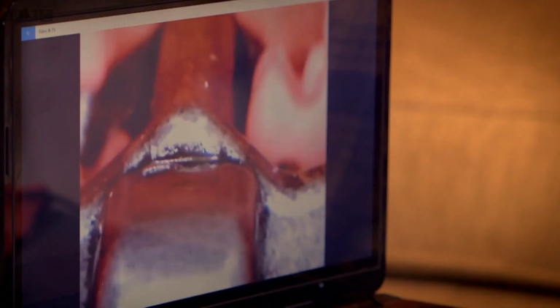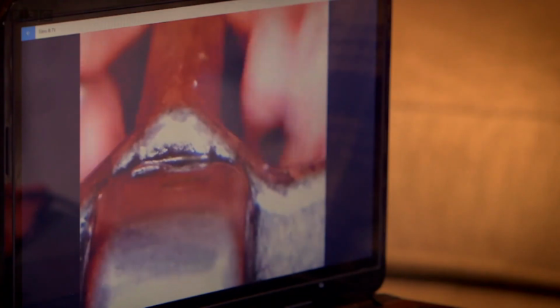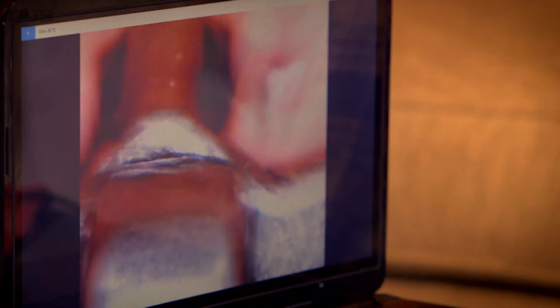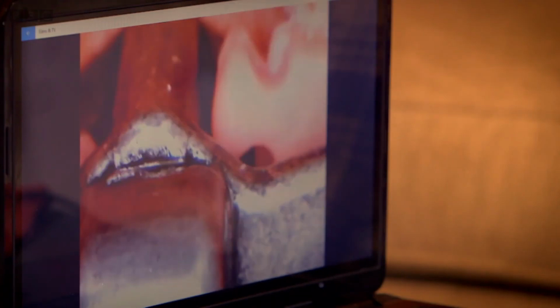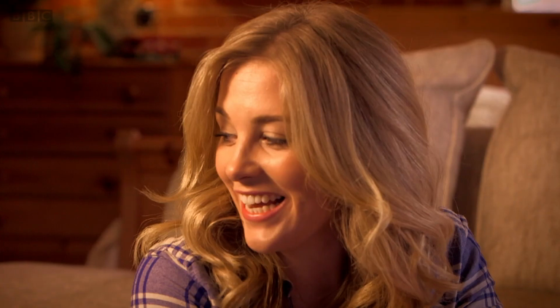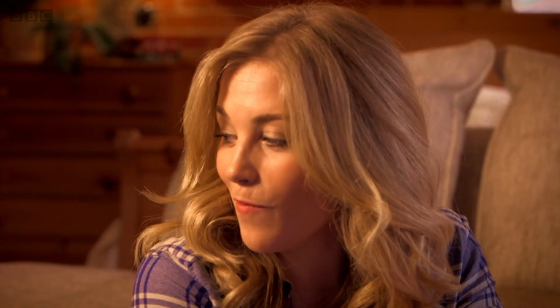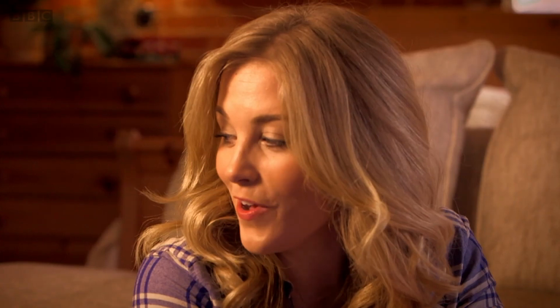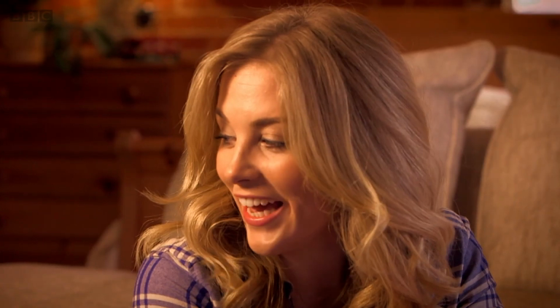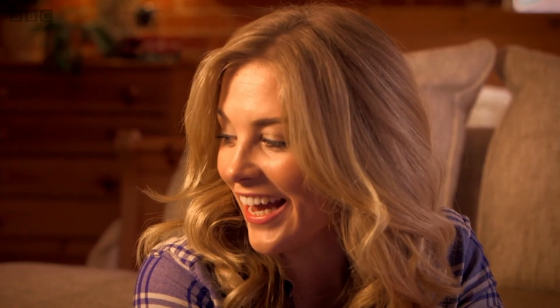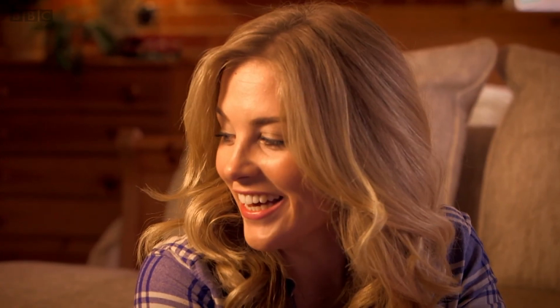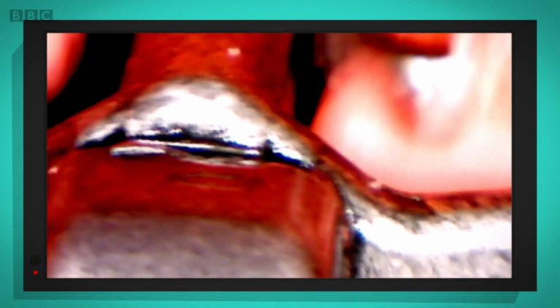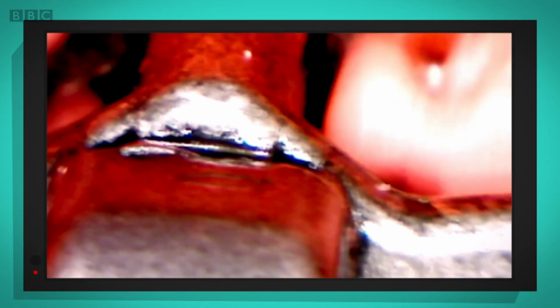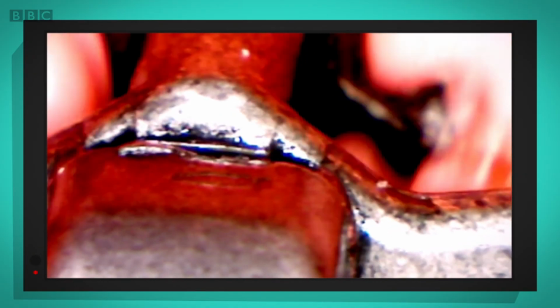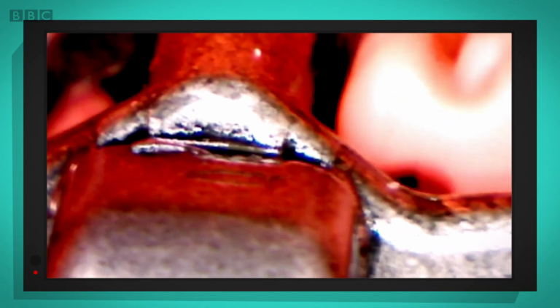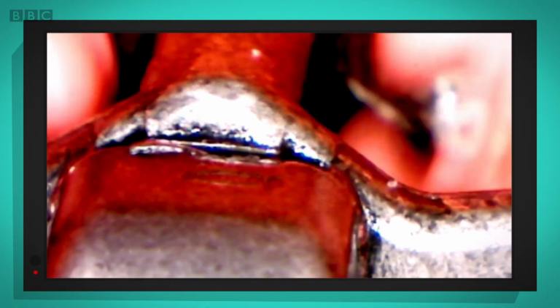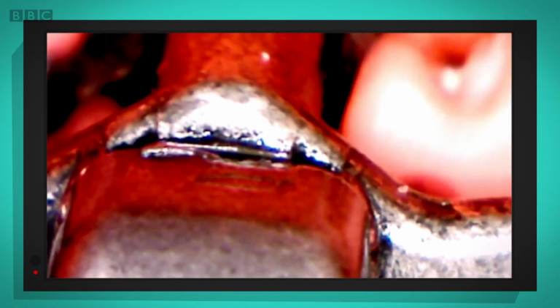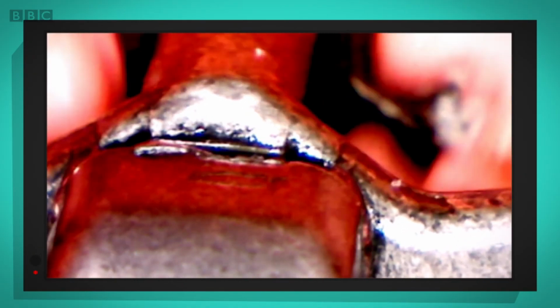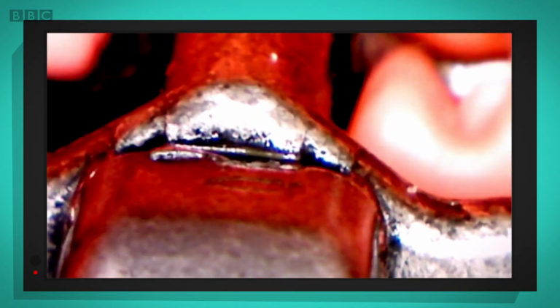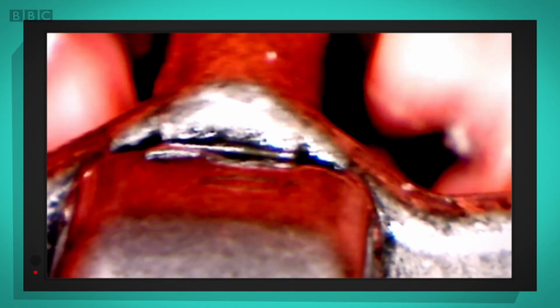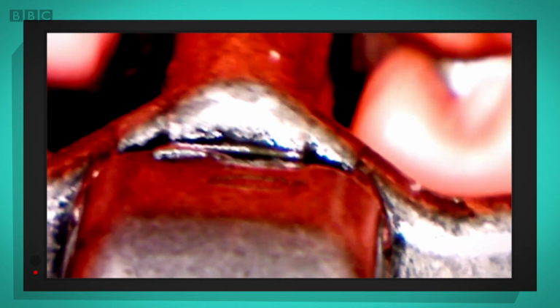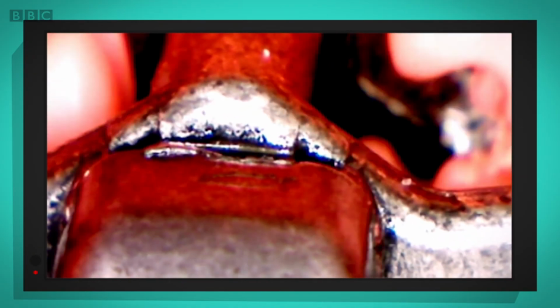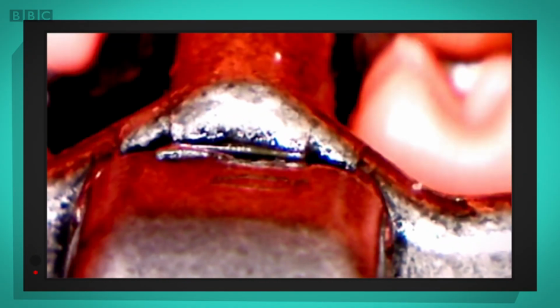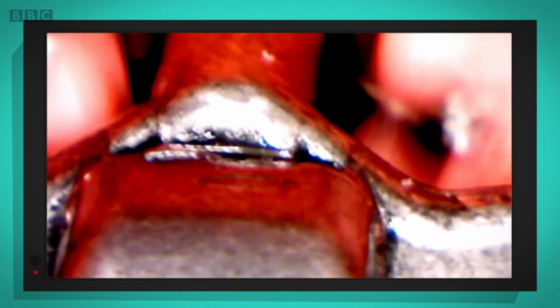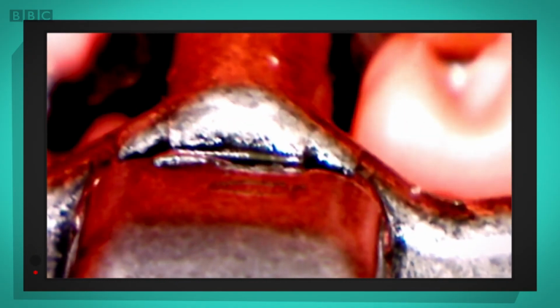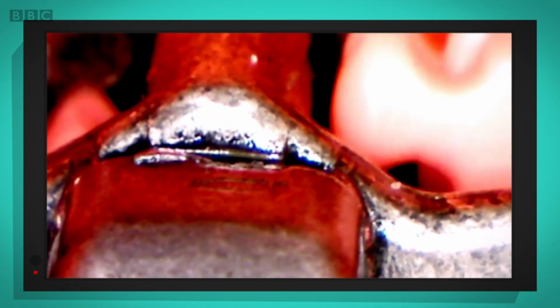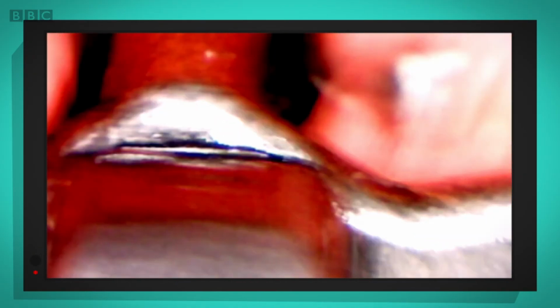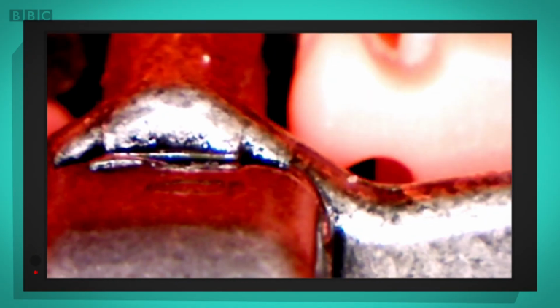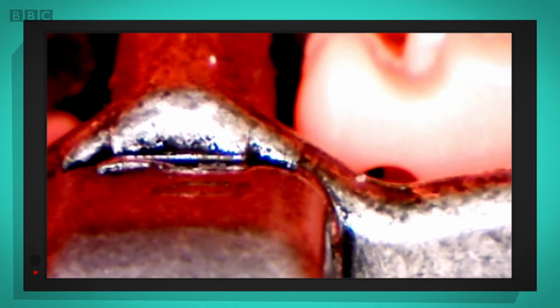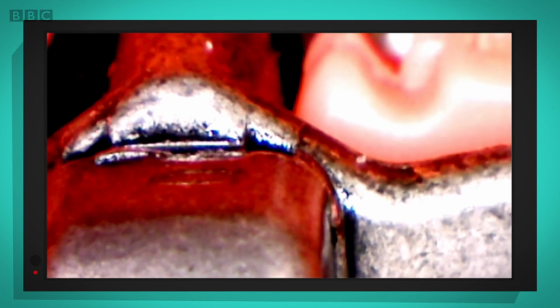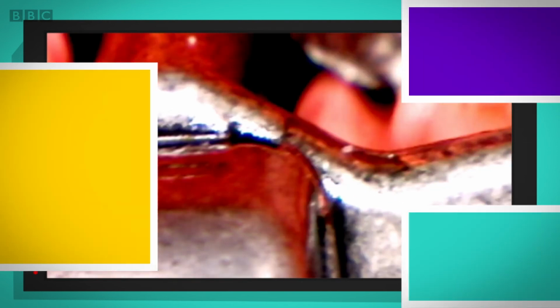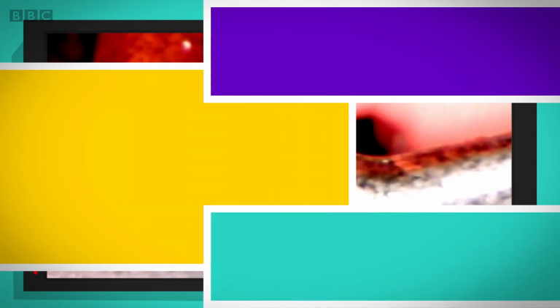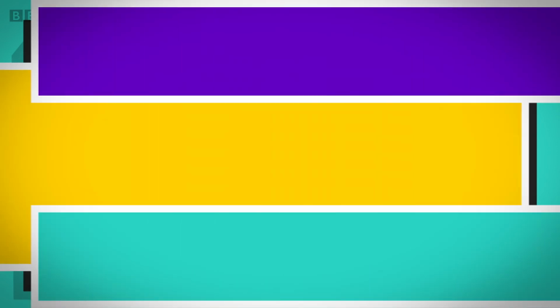We can see it working! You can see the teeth disappearing into the metal slider.